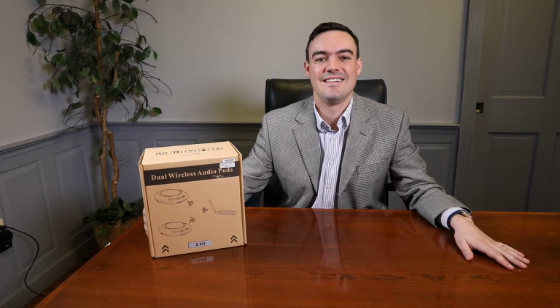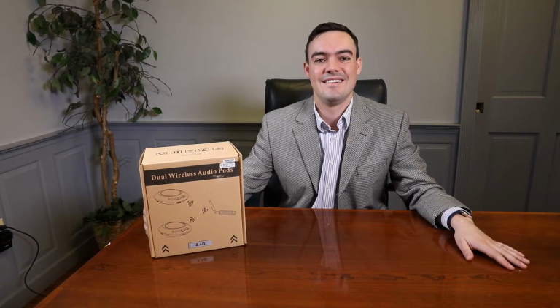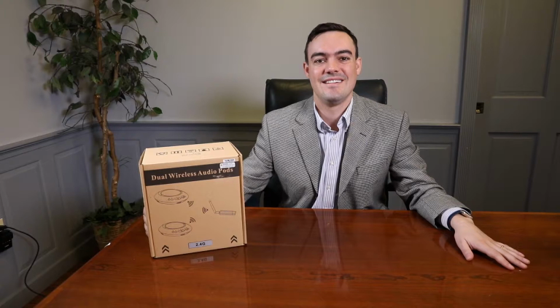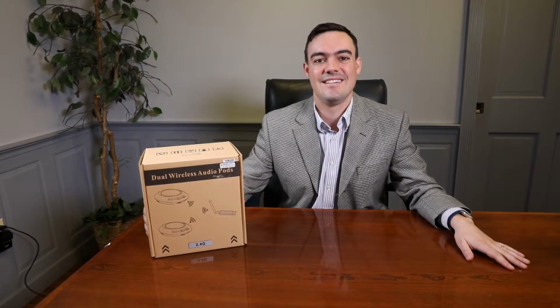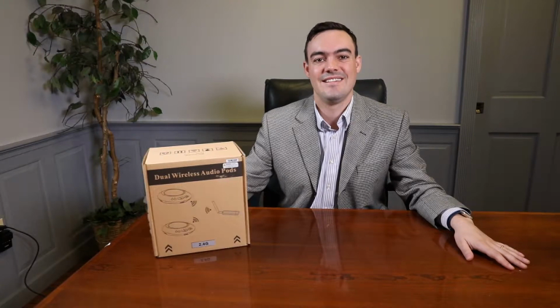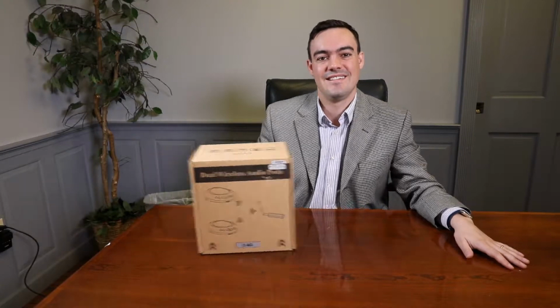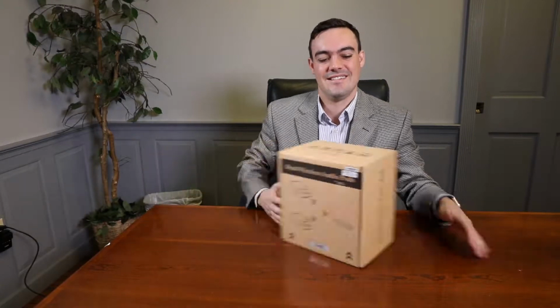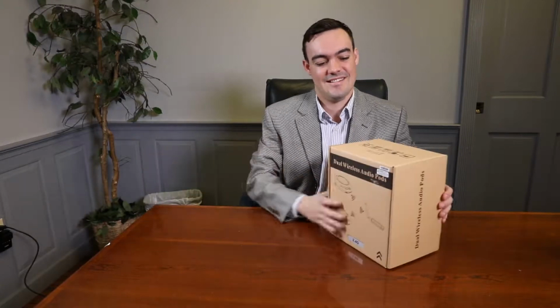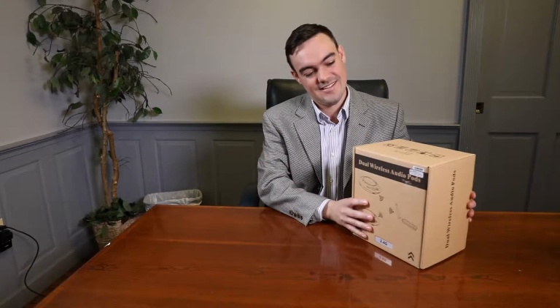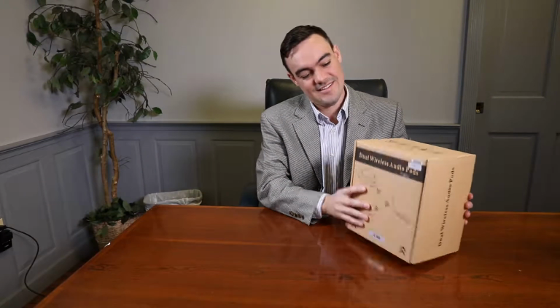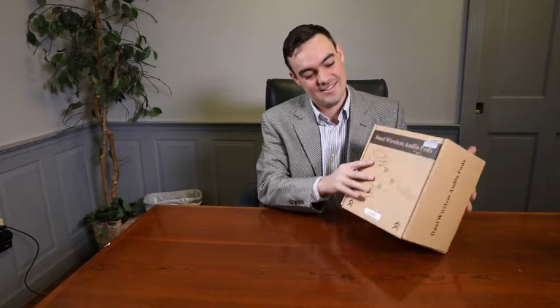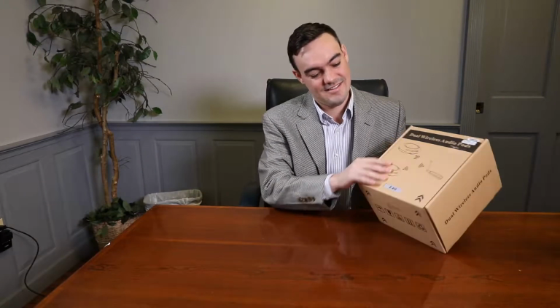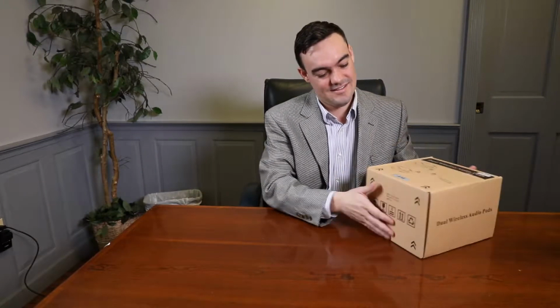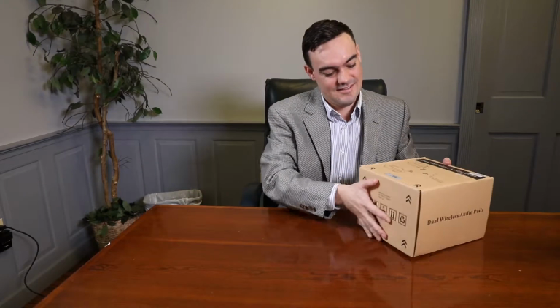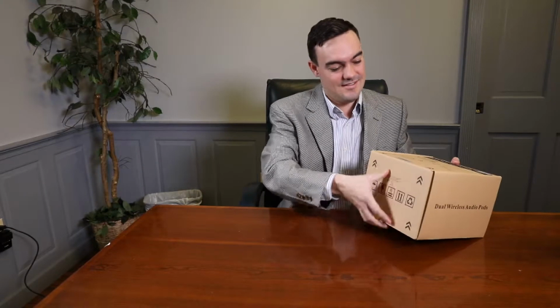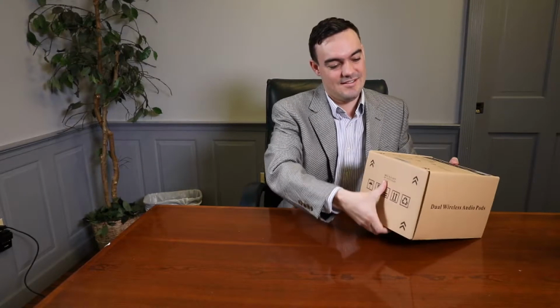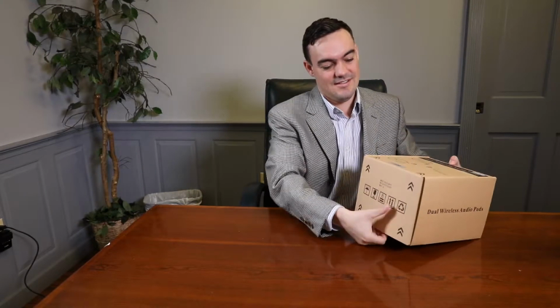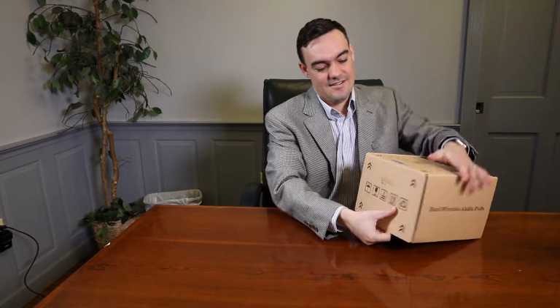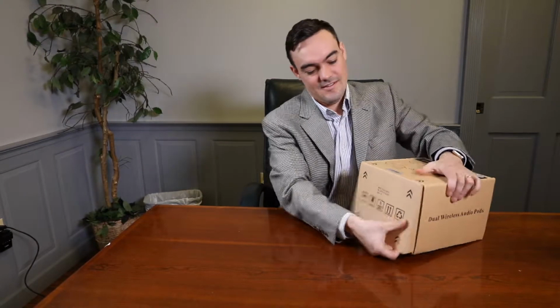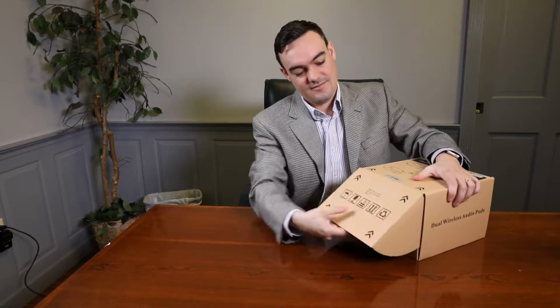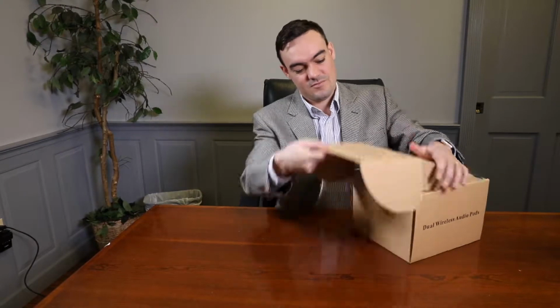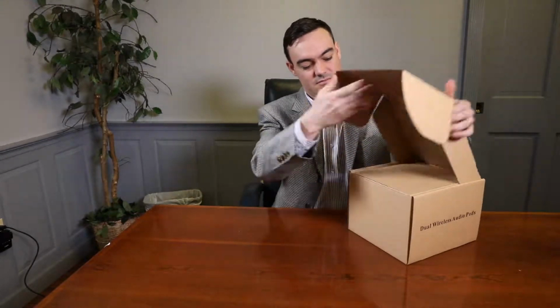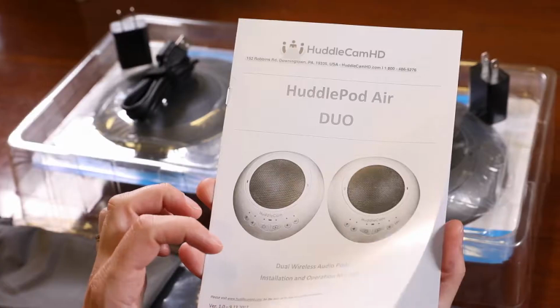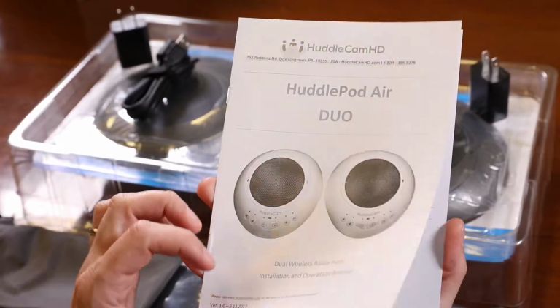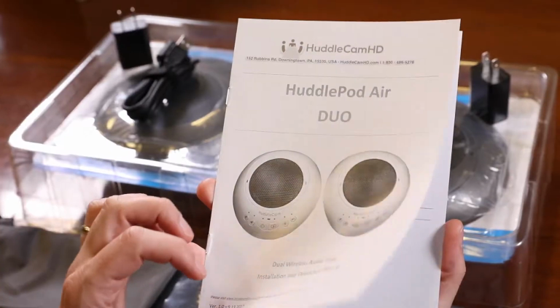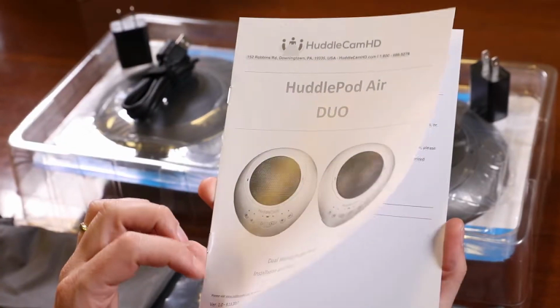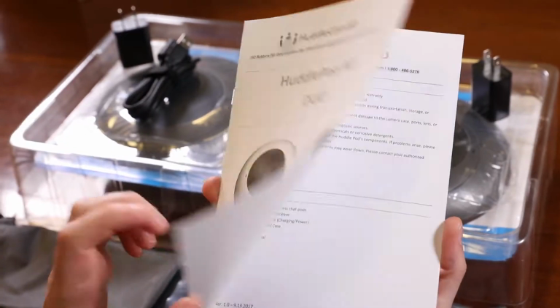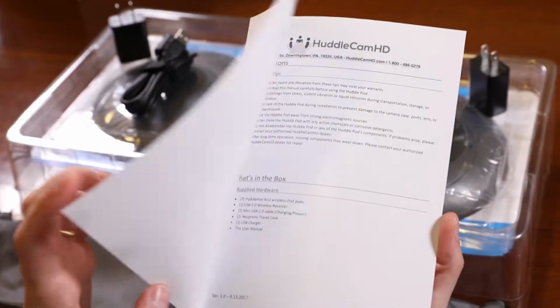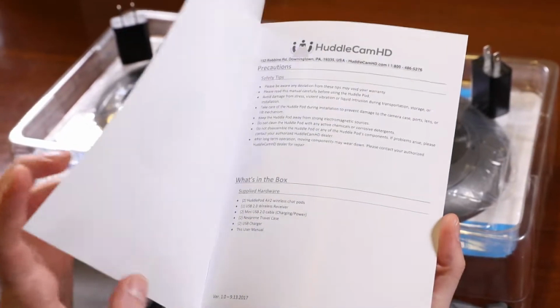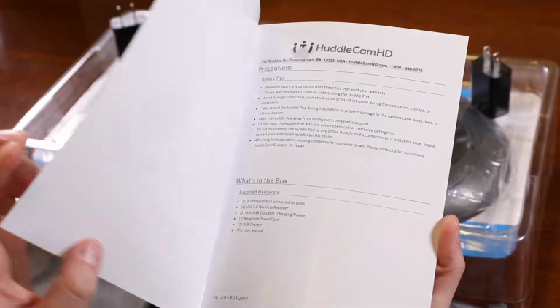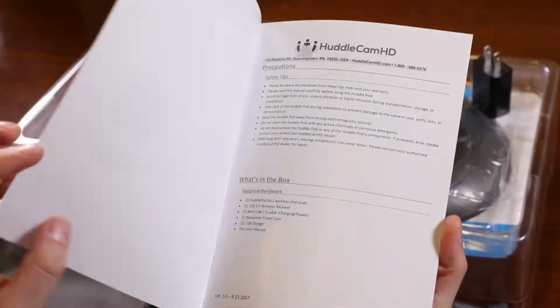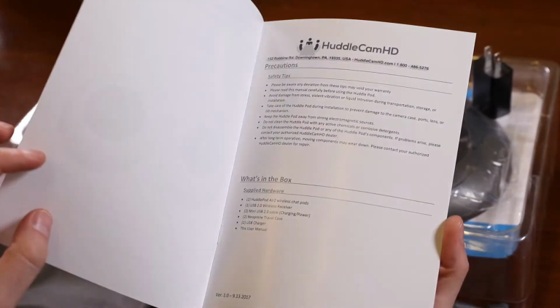The first thing to do when you receive your HuddlePod Air Duo is read through the included manual.